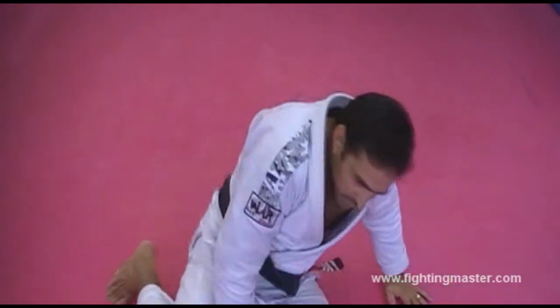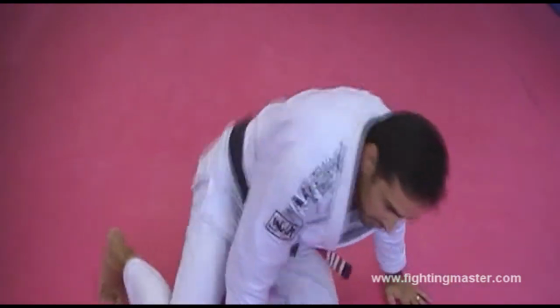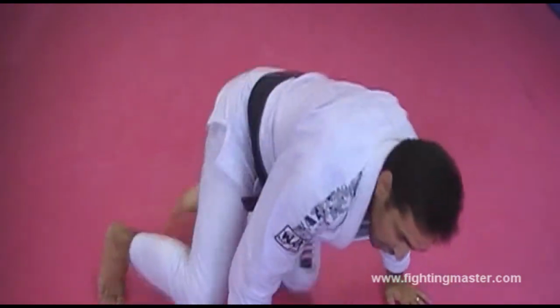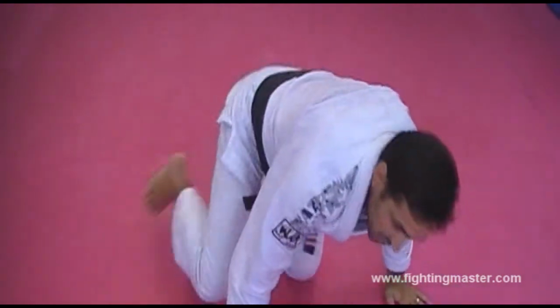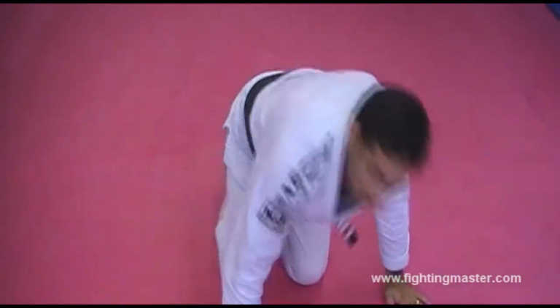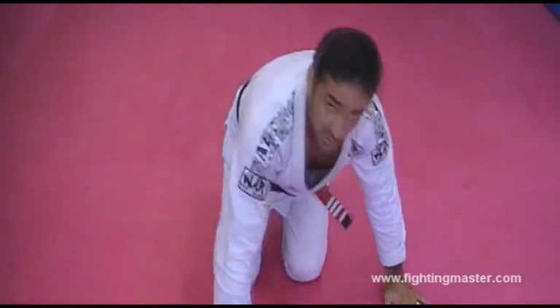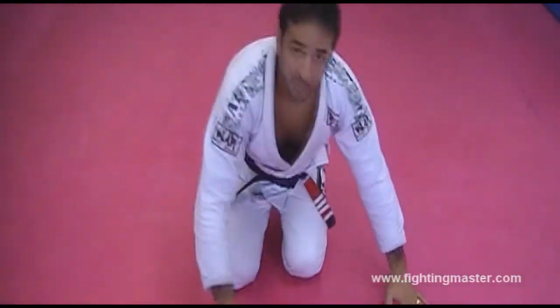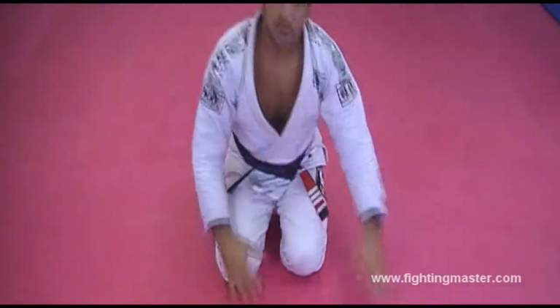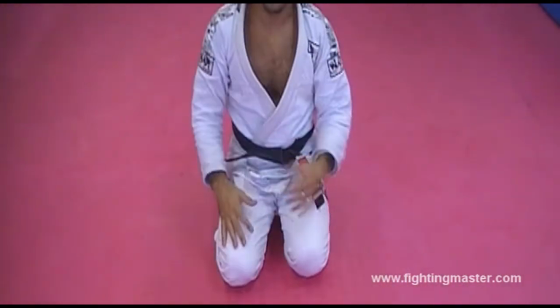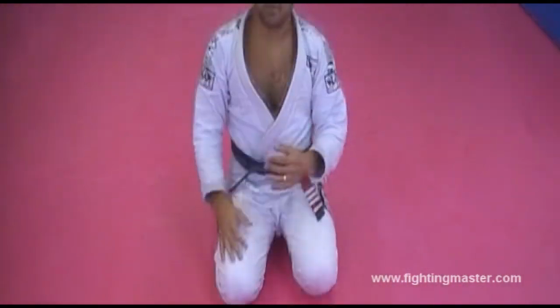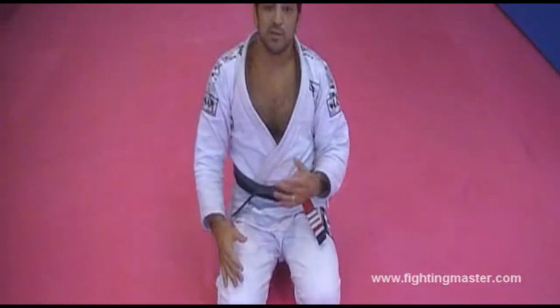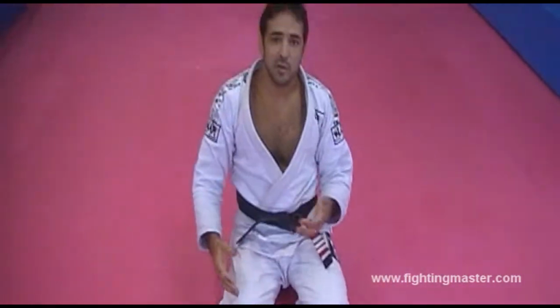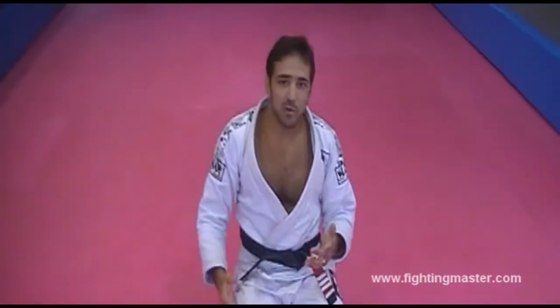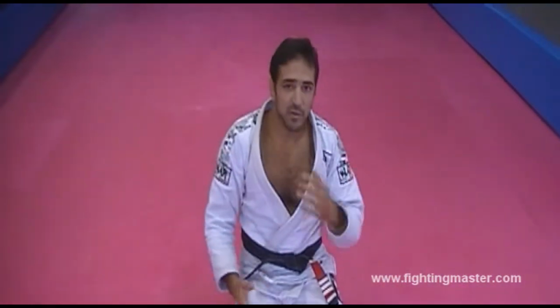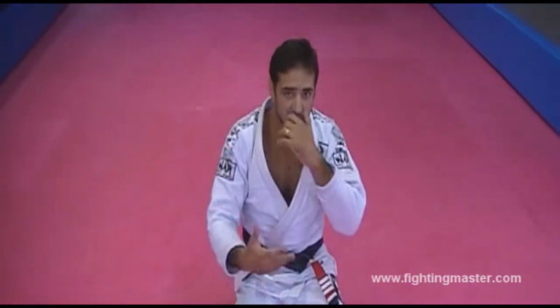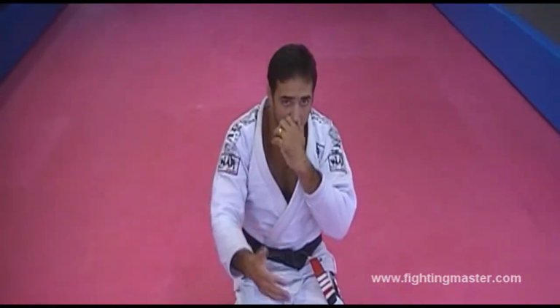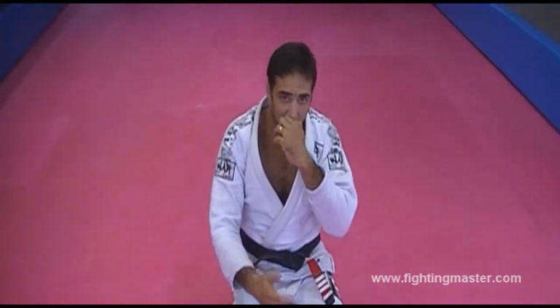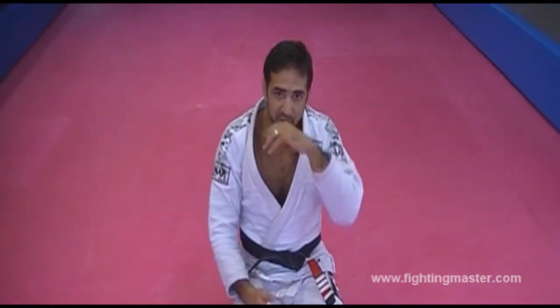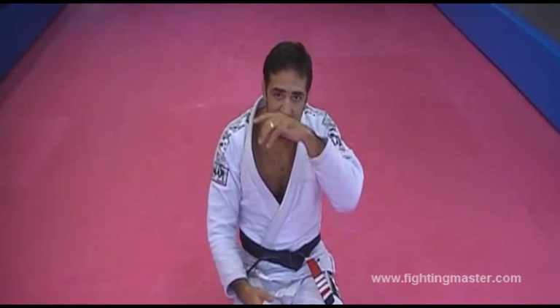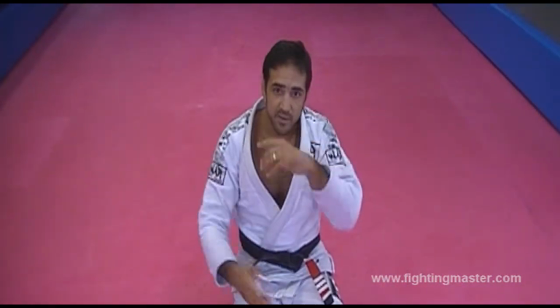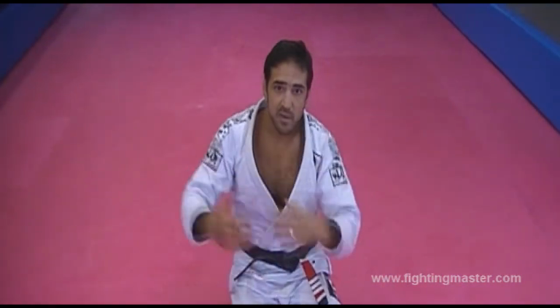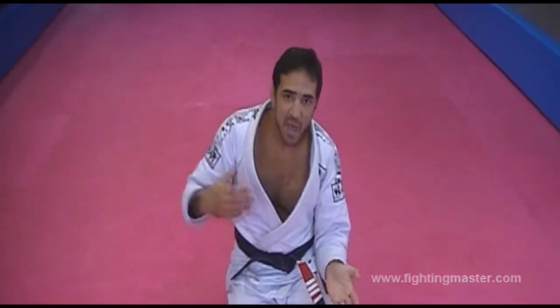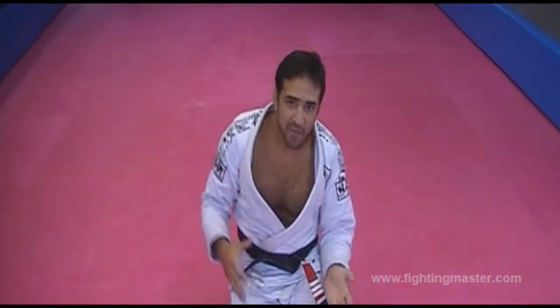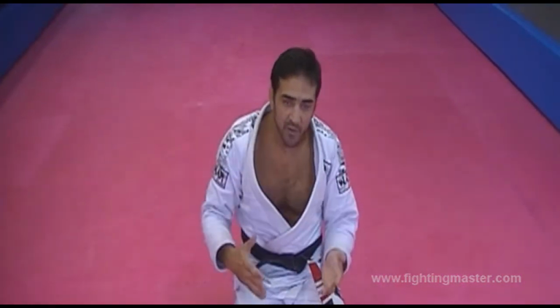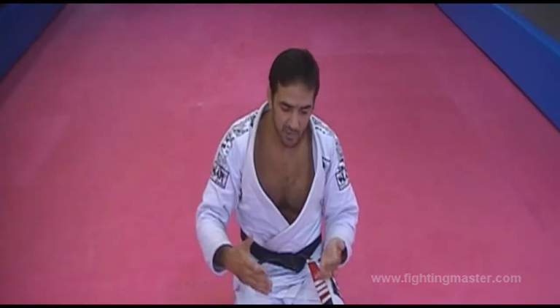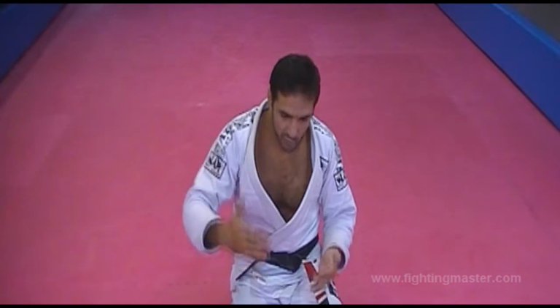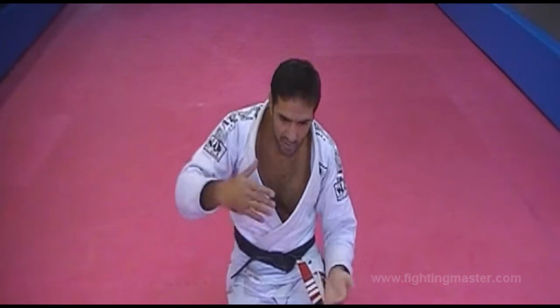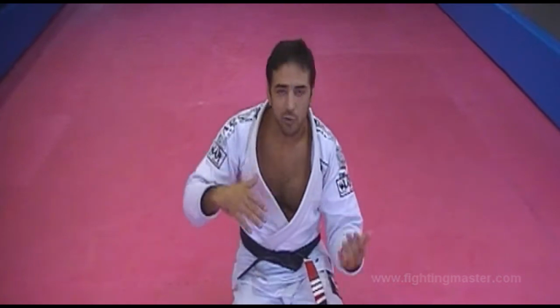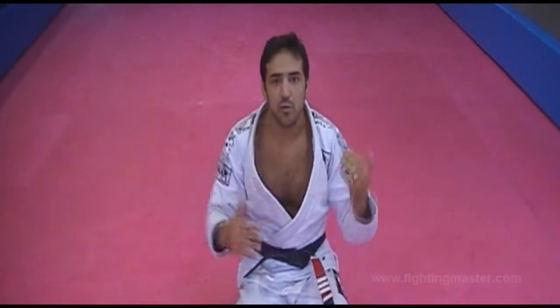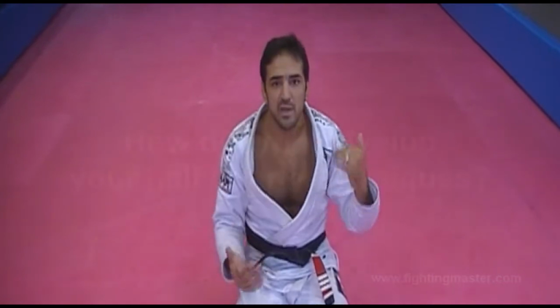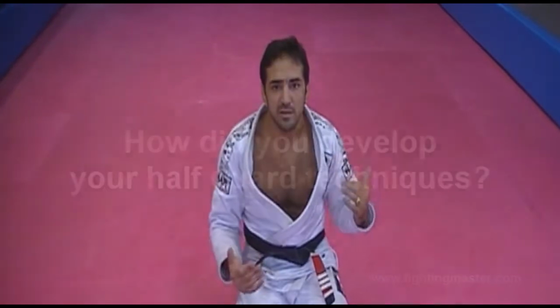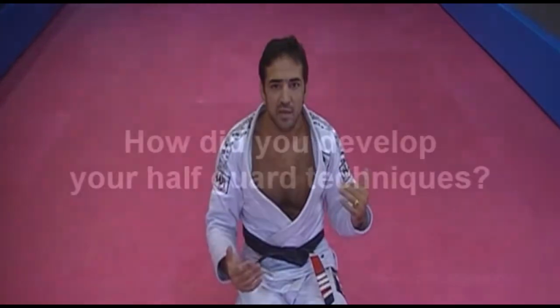The important part is the name already says it: Deep Half Guard. So you have to go inside.